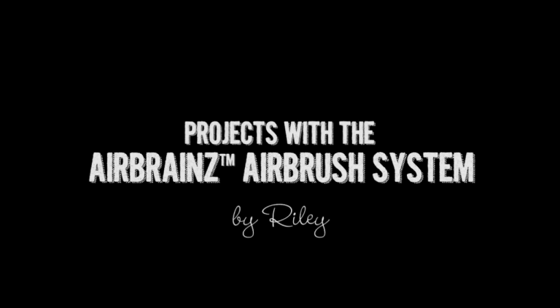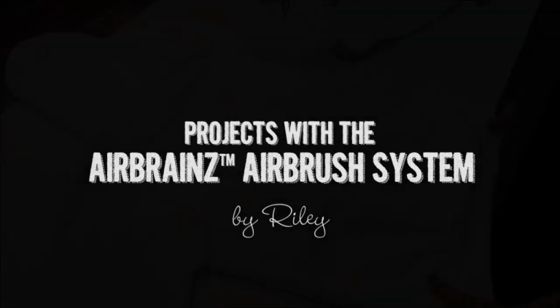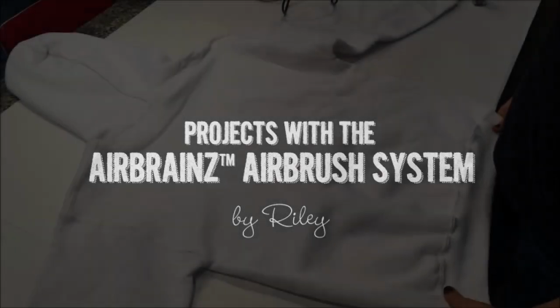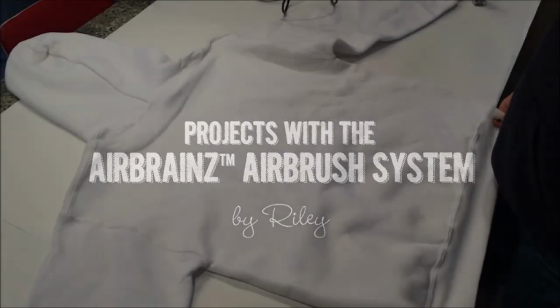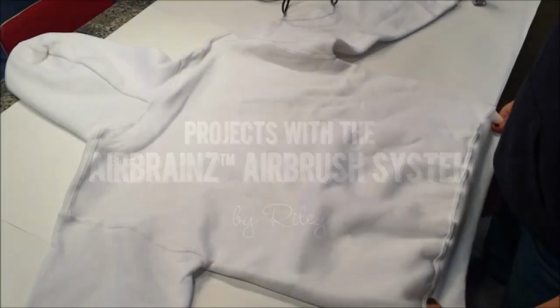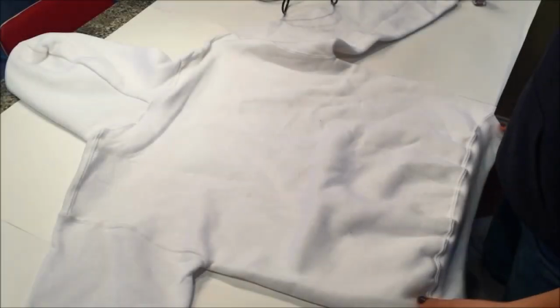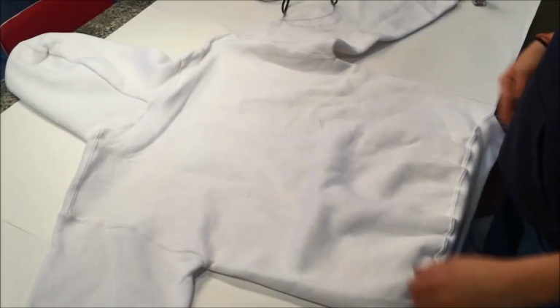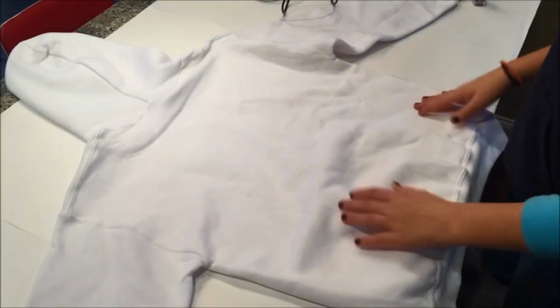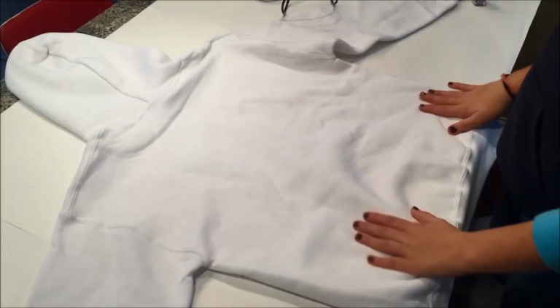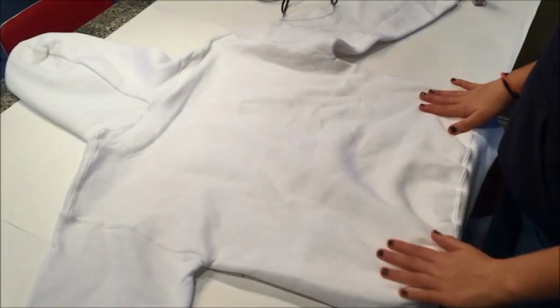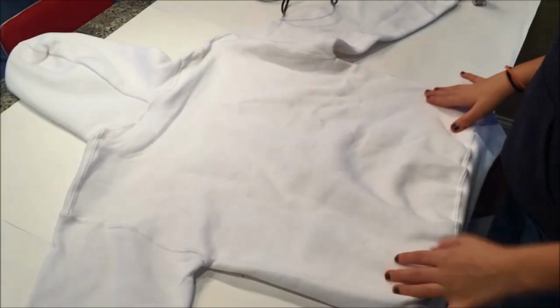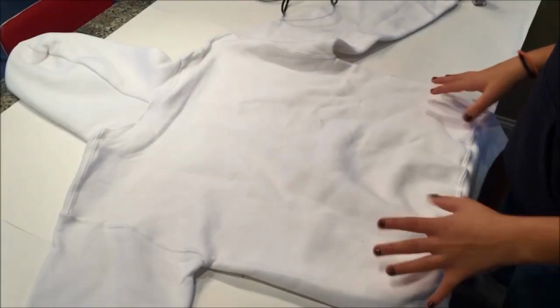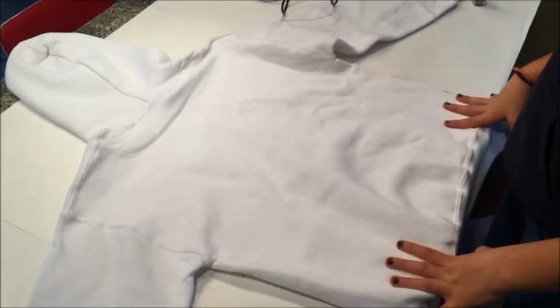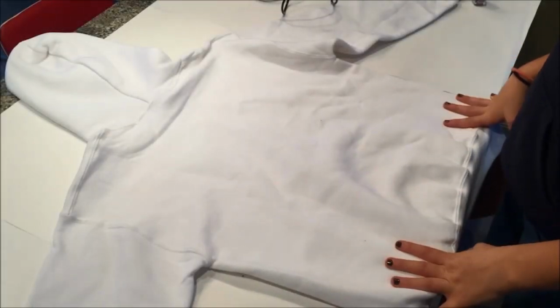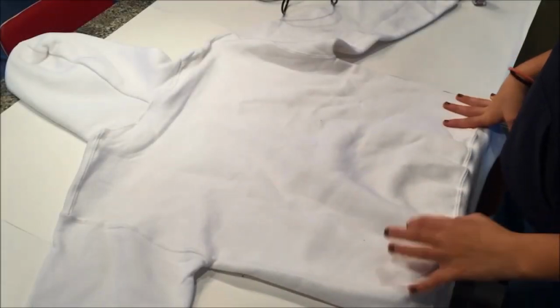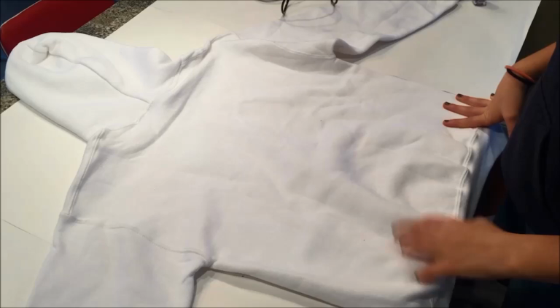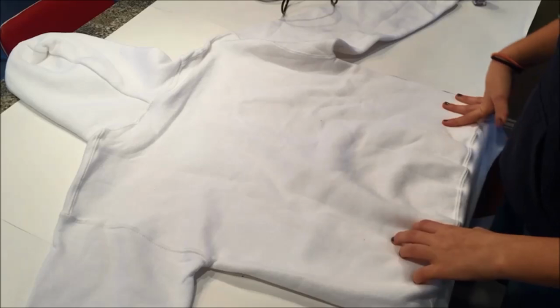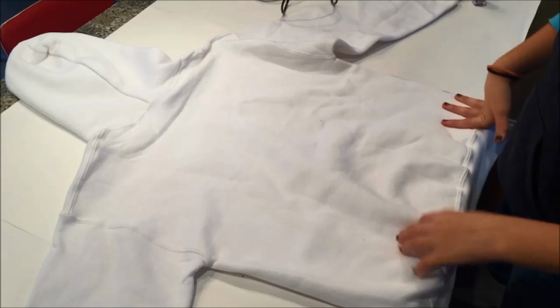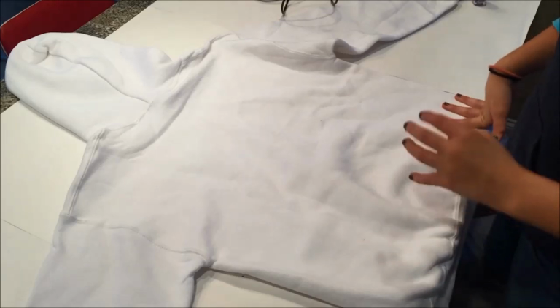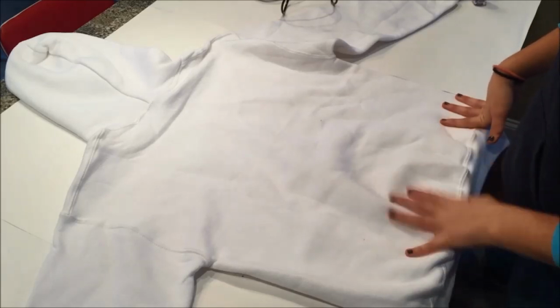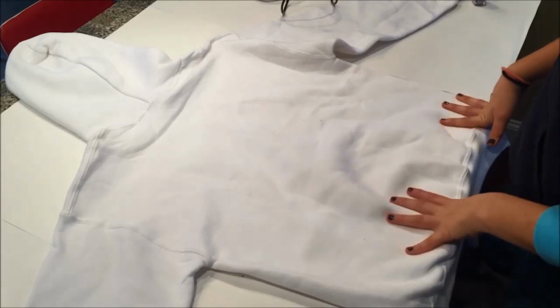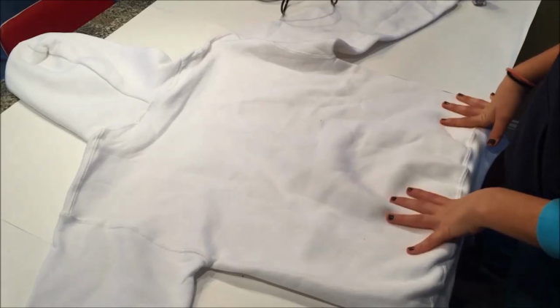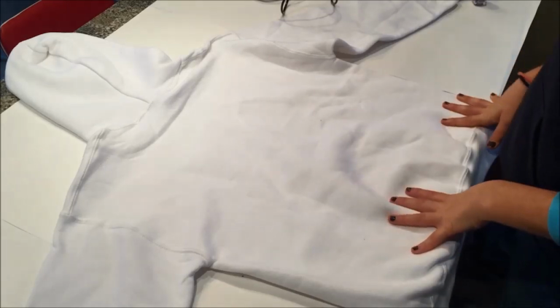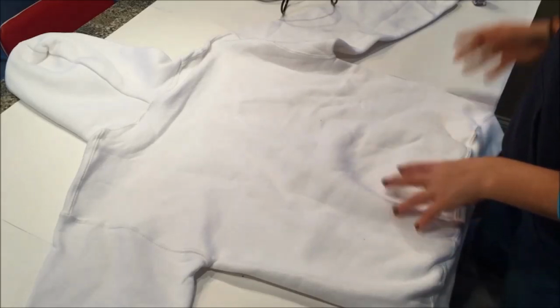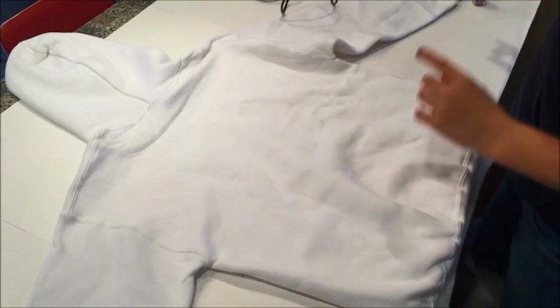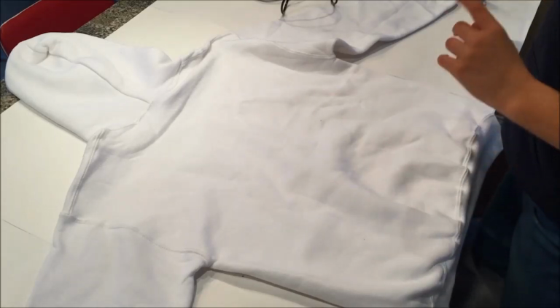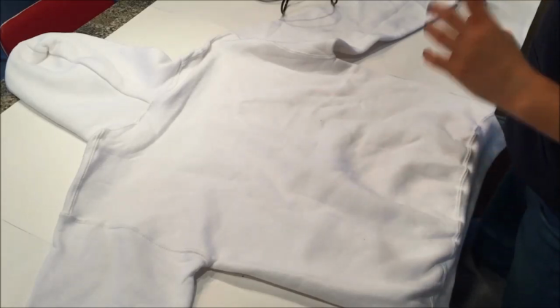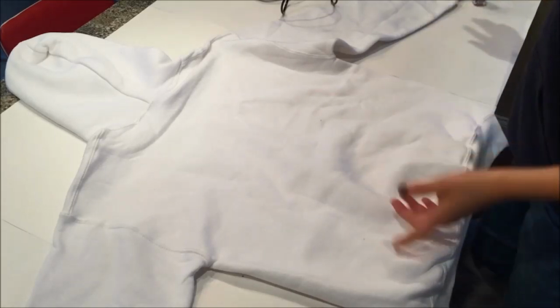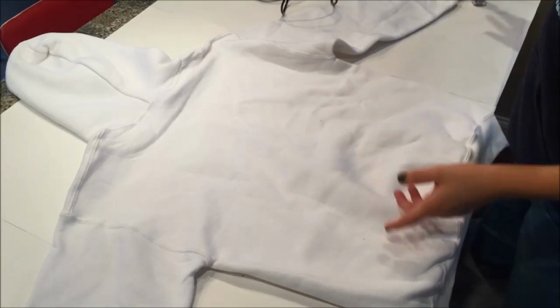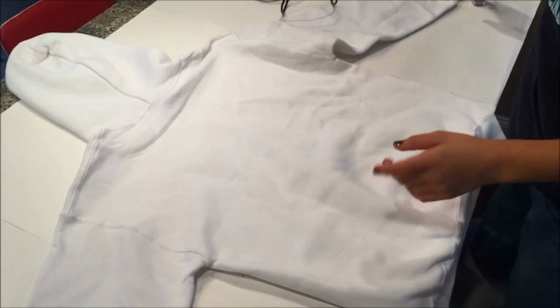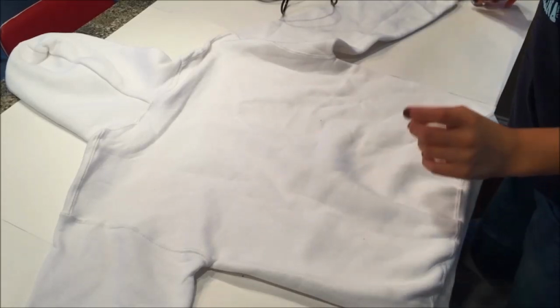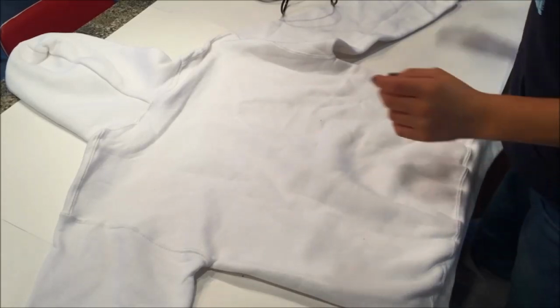I'm back, and I'm going to do a tie-dye effect to this white sweatshirt using purple and orange.